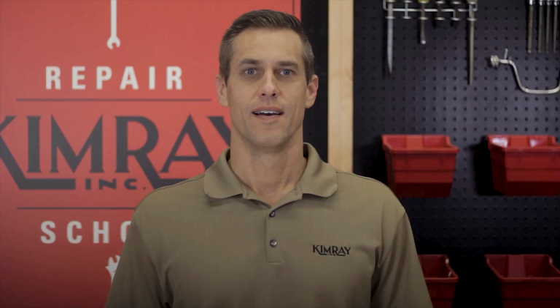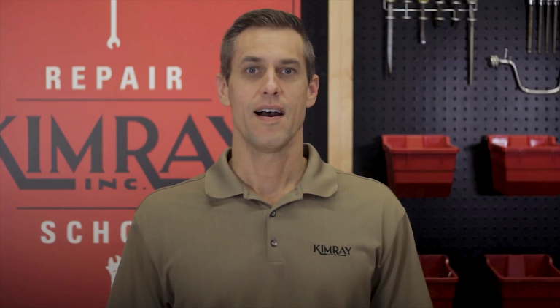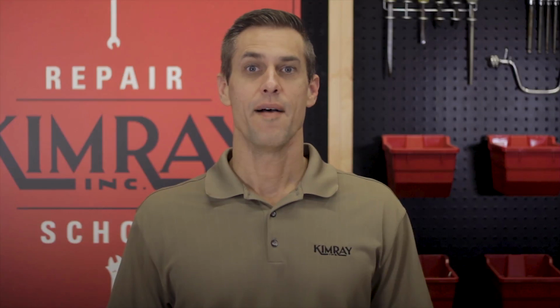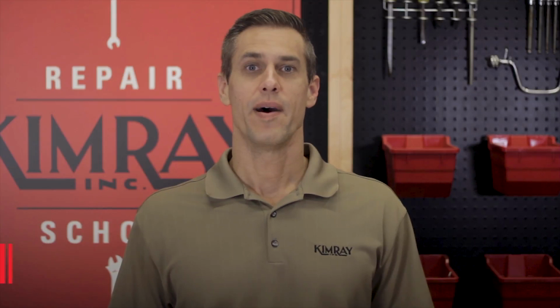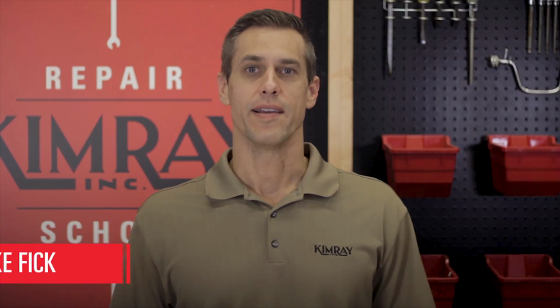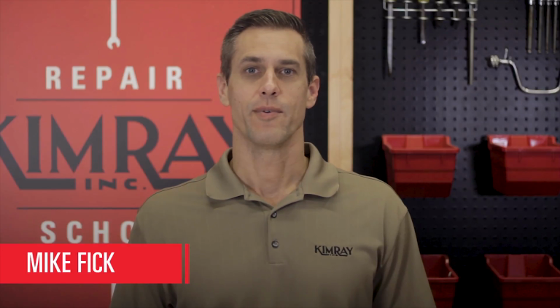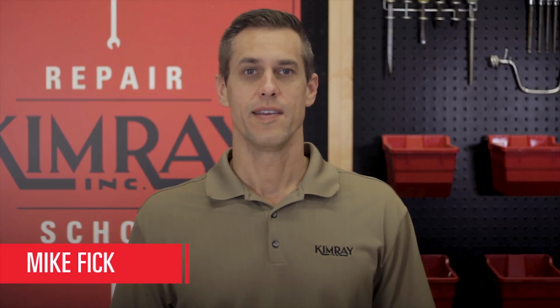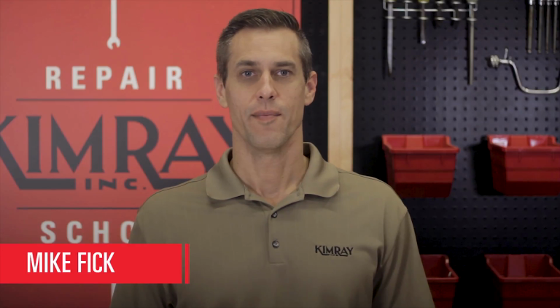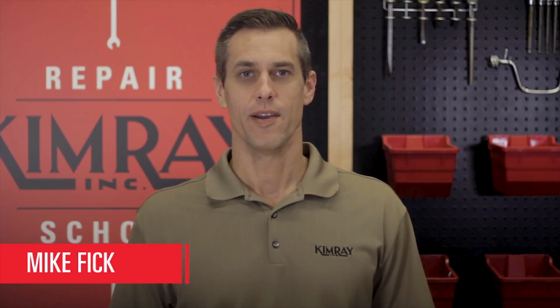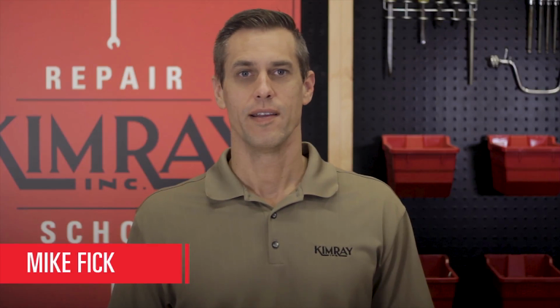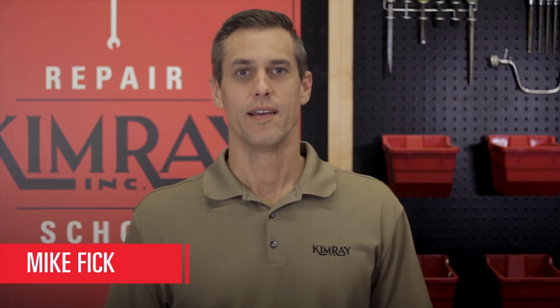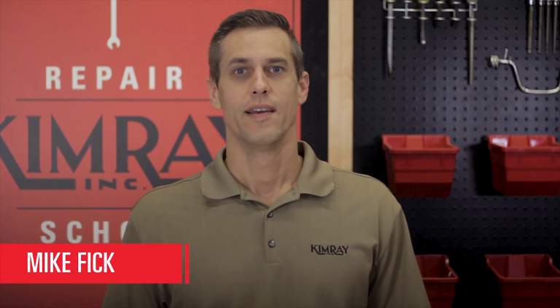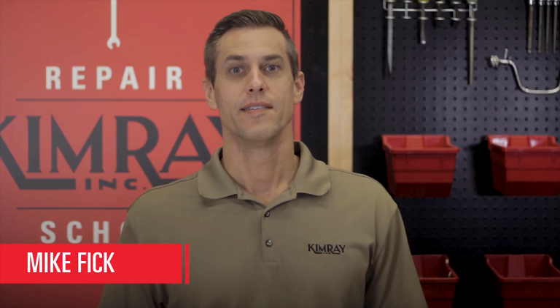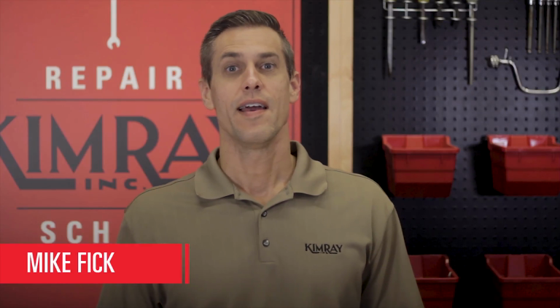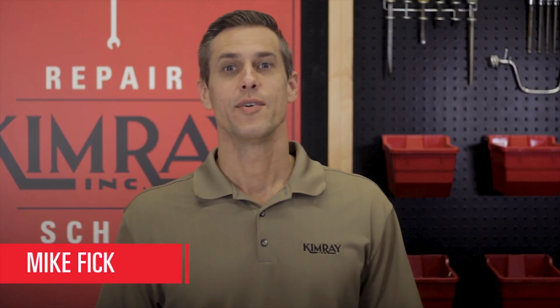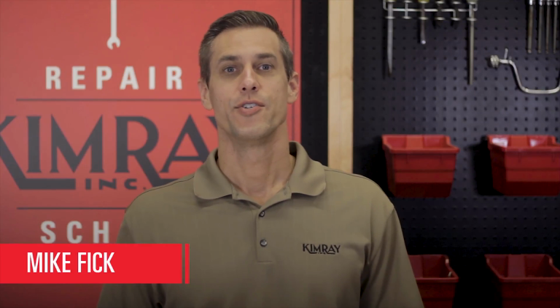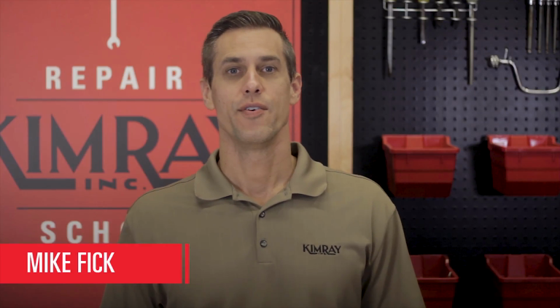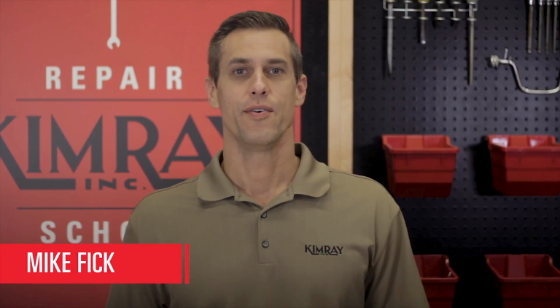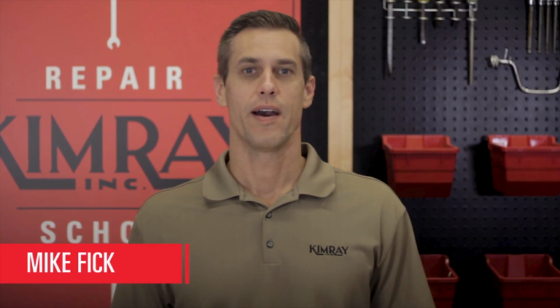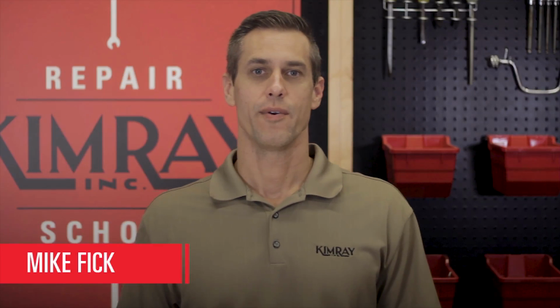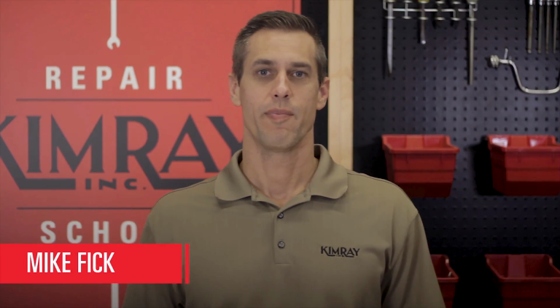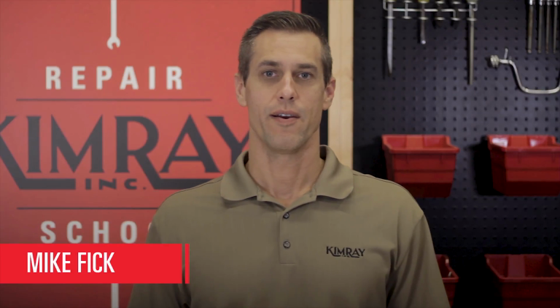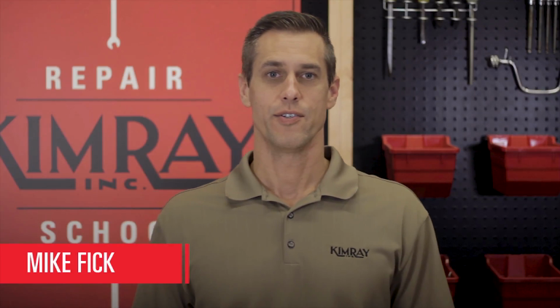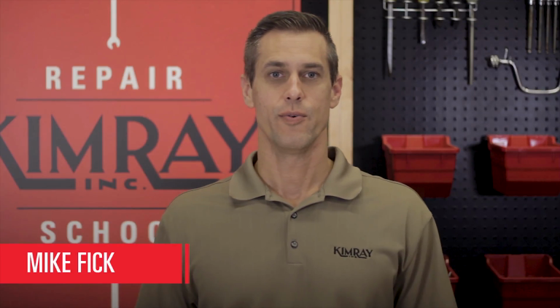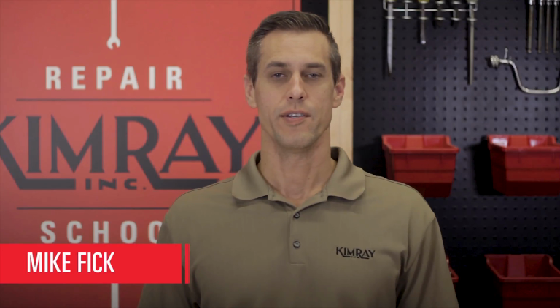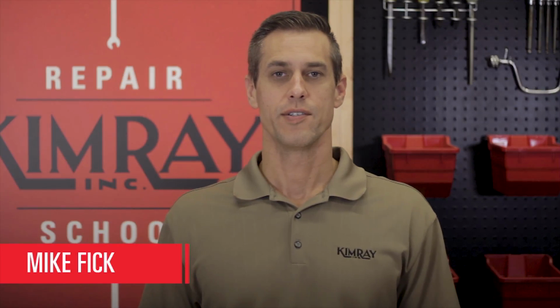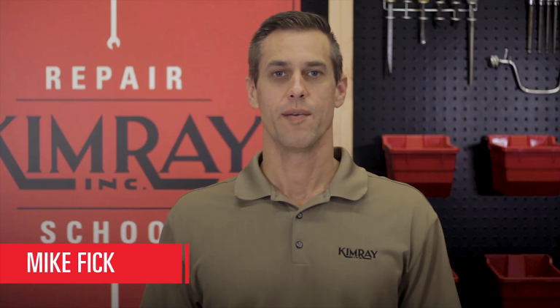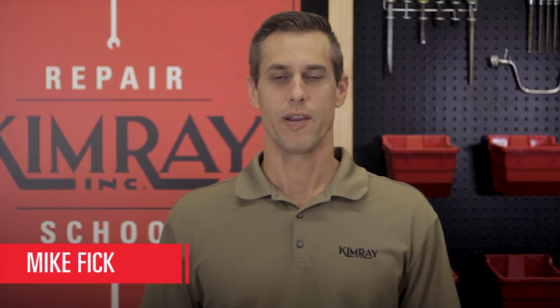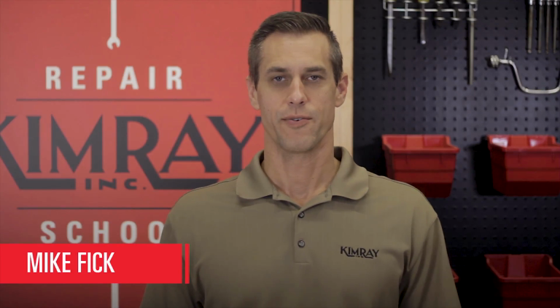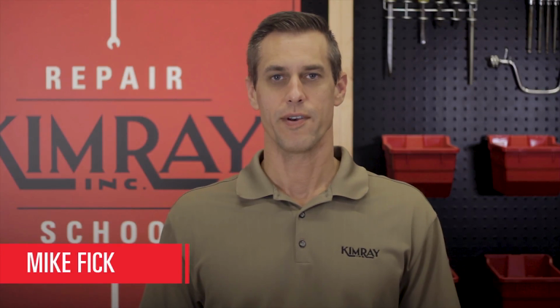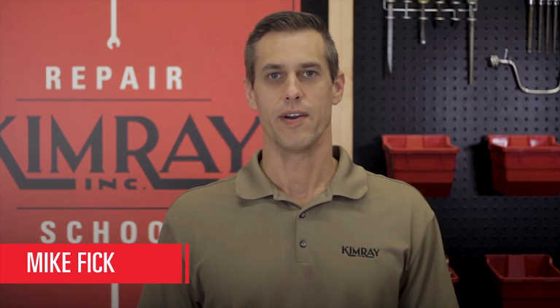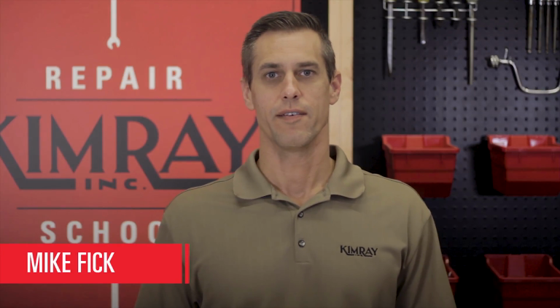Hi, I'm Mike with Kimray. Today I'm going to show you how to repair a 2-inch Kimray treater valve.